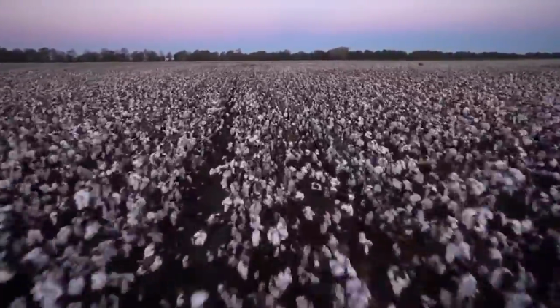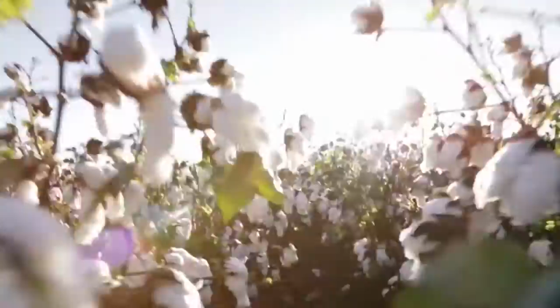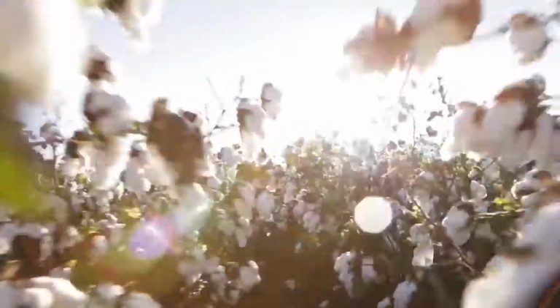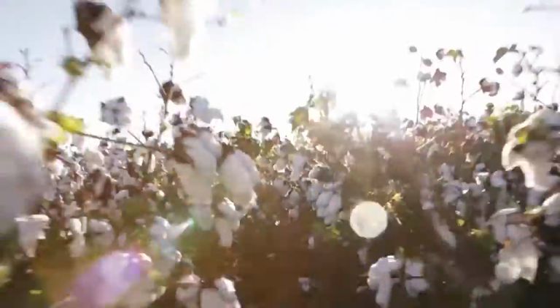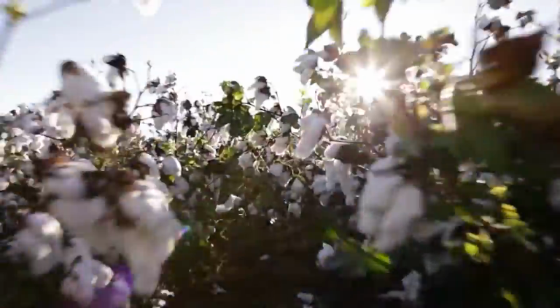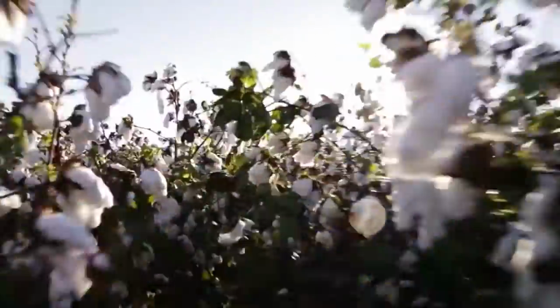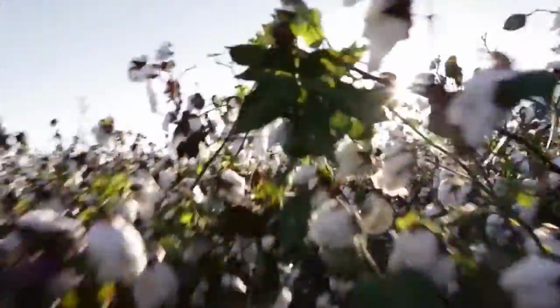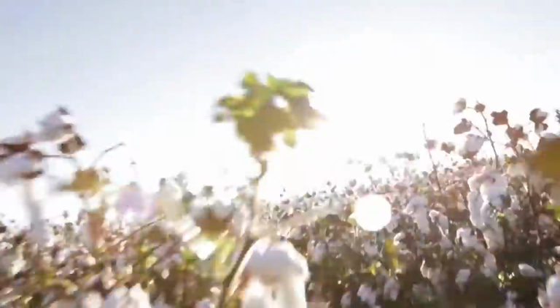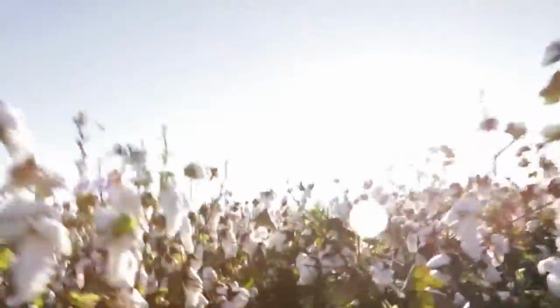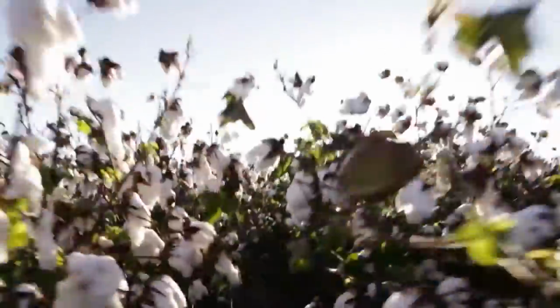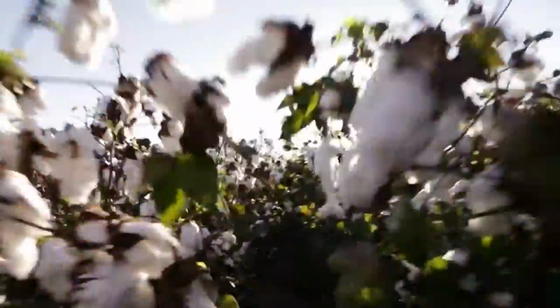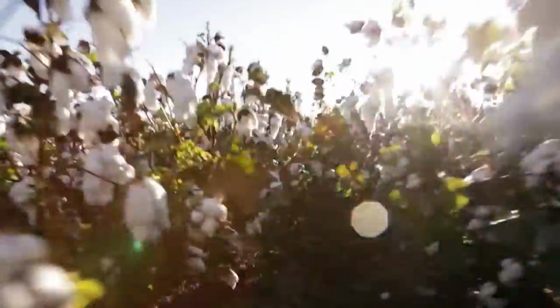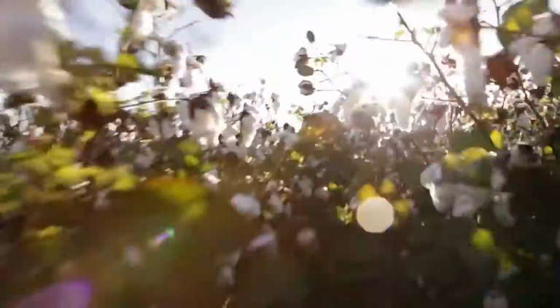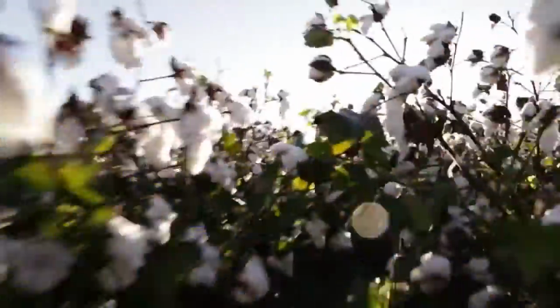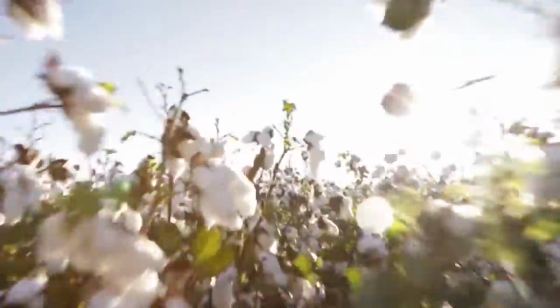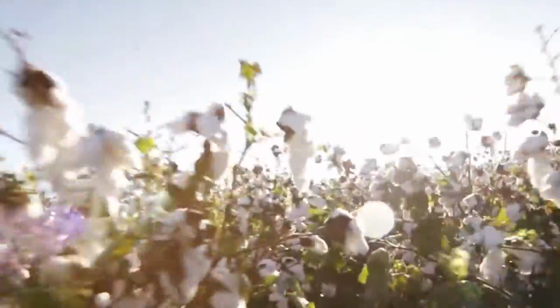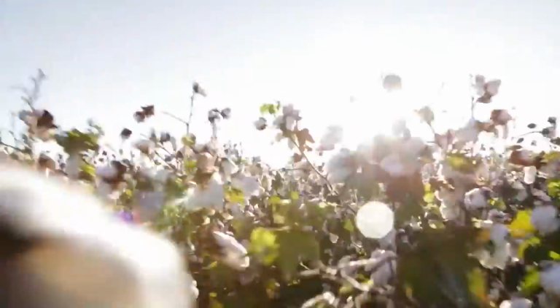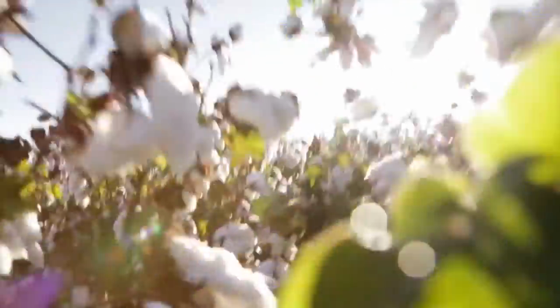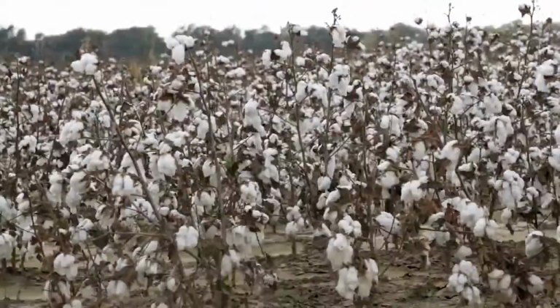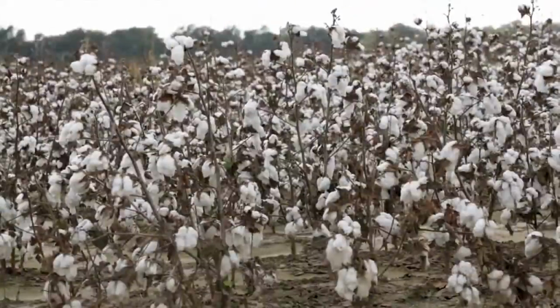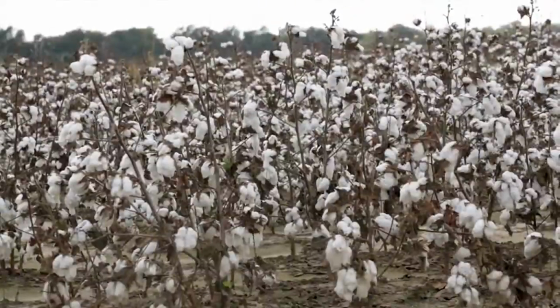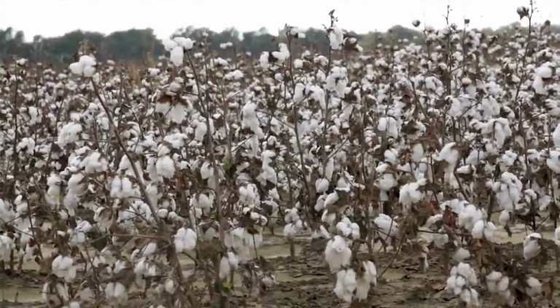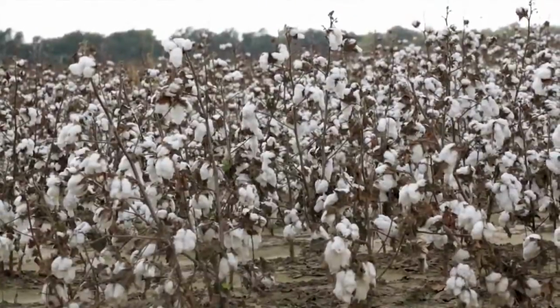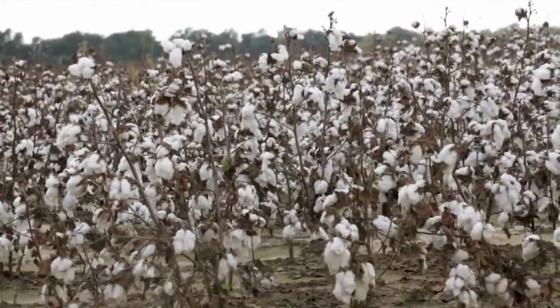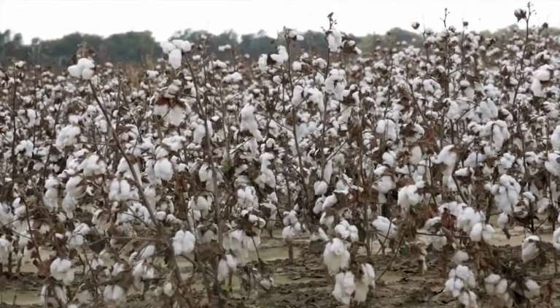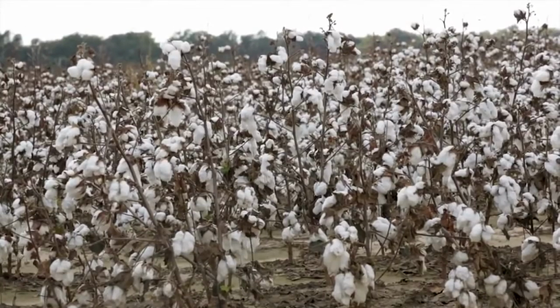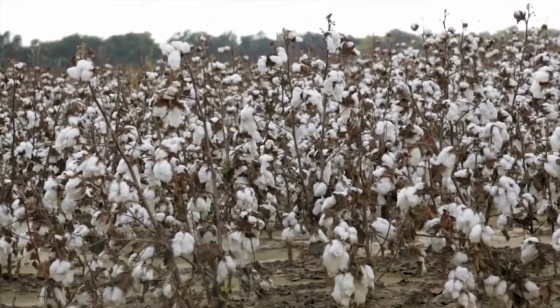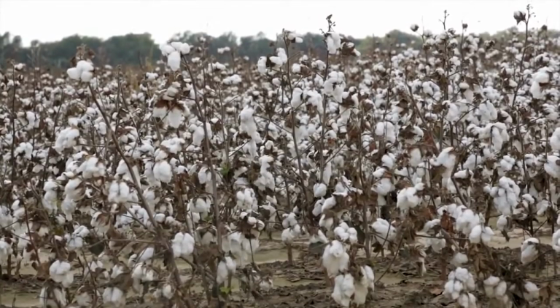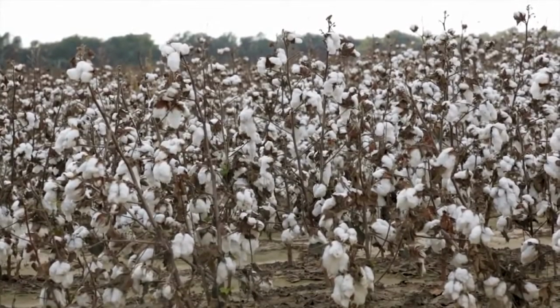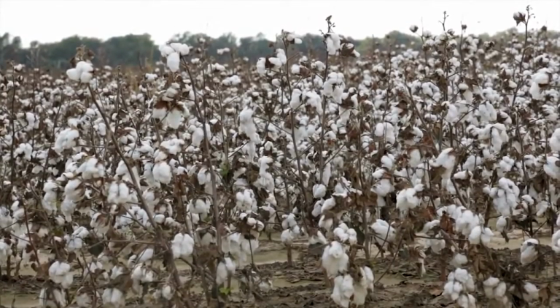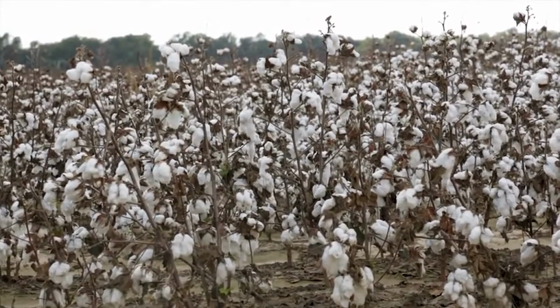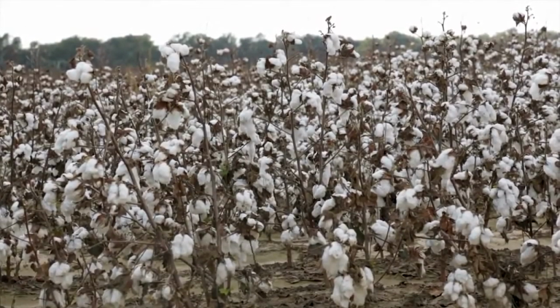For about a century, America maintained its cotton dominance by using slave labor. Today, it does so using technology.